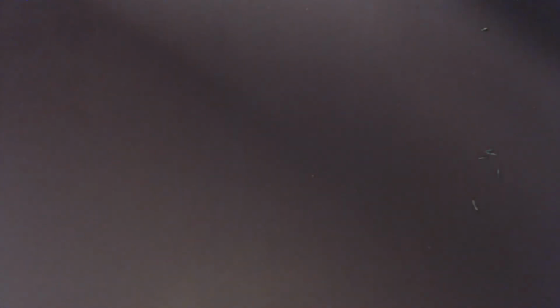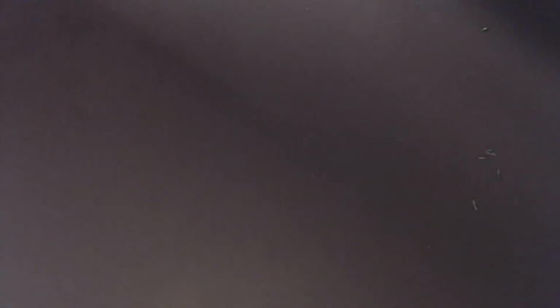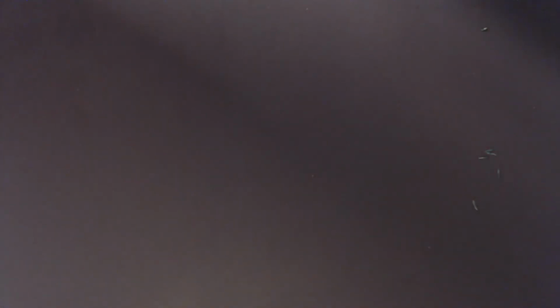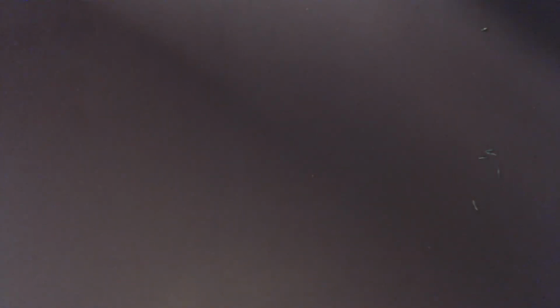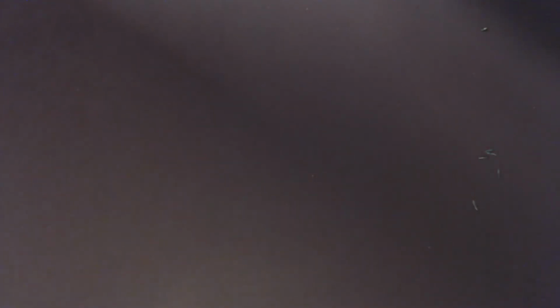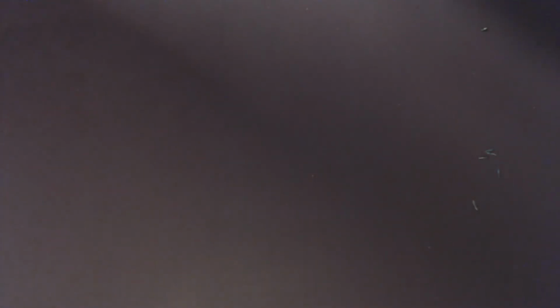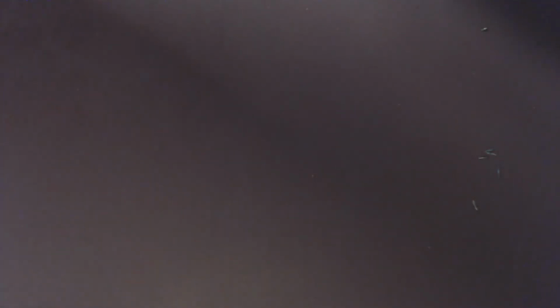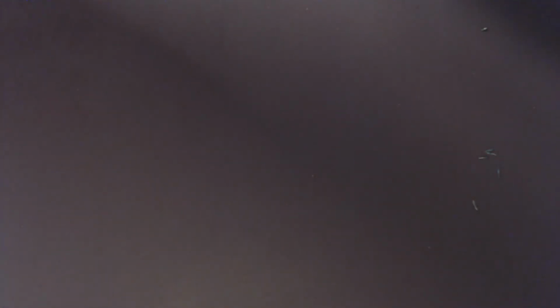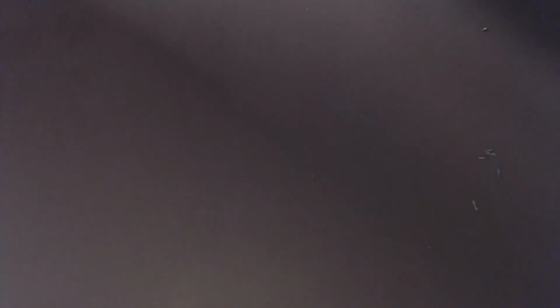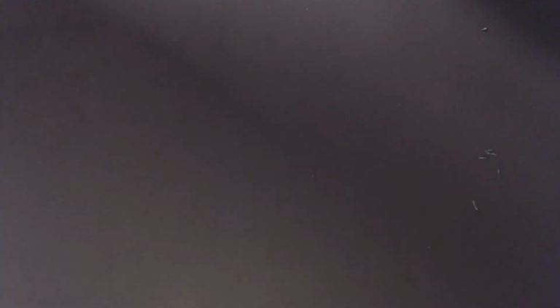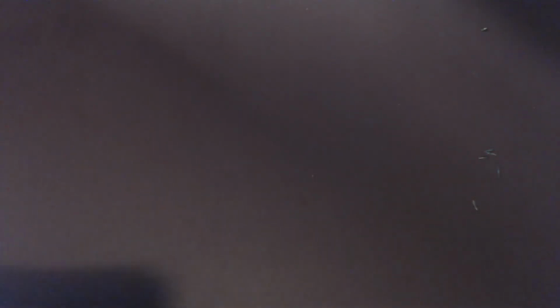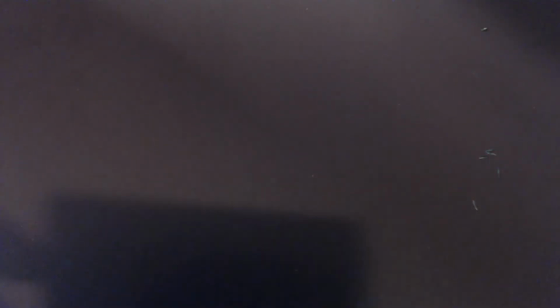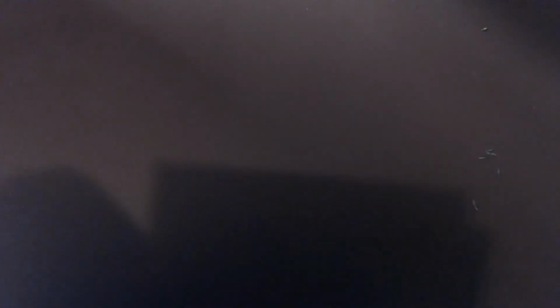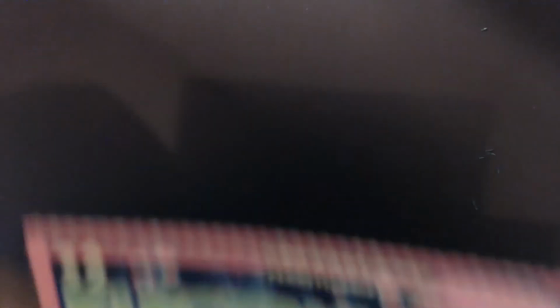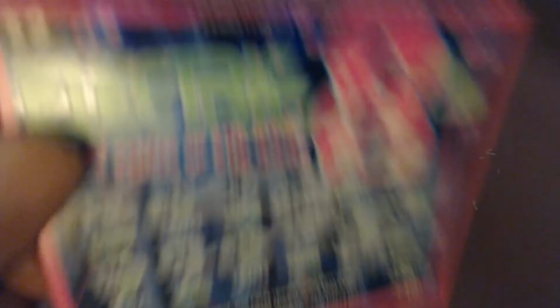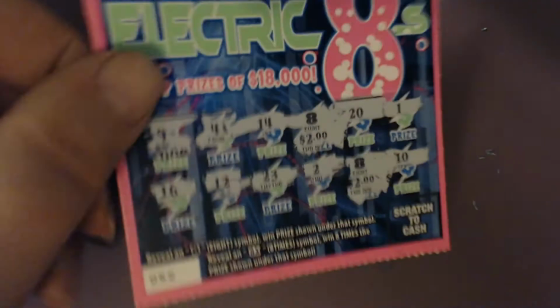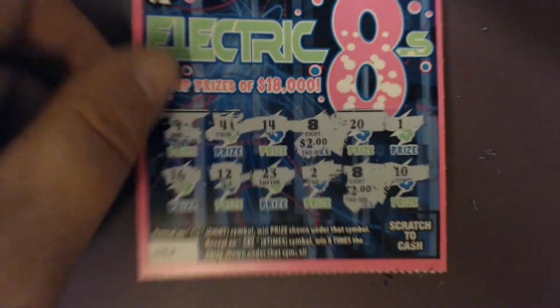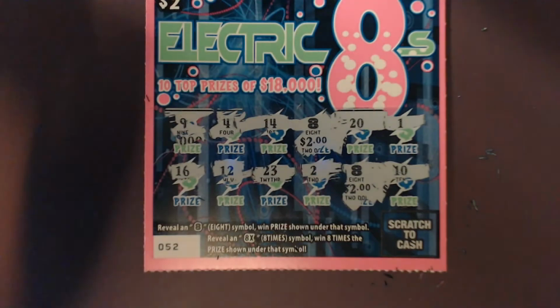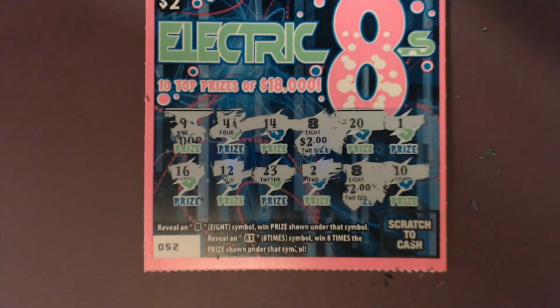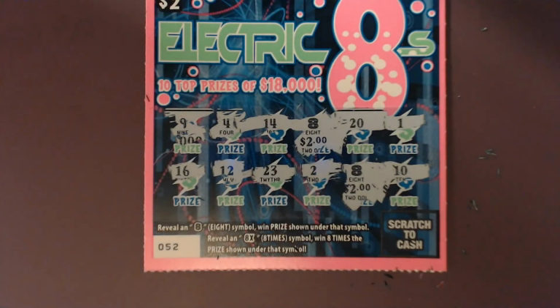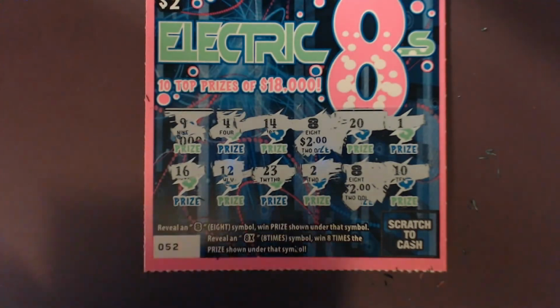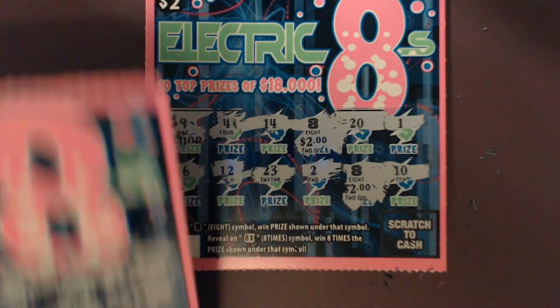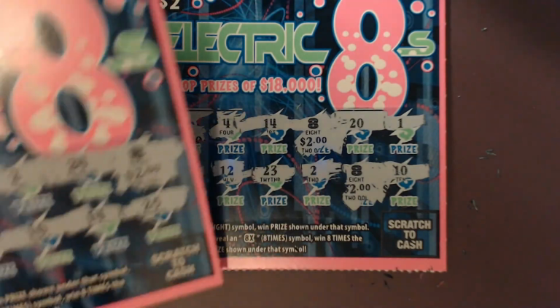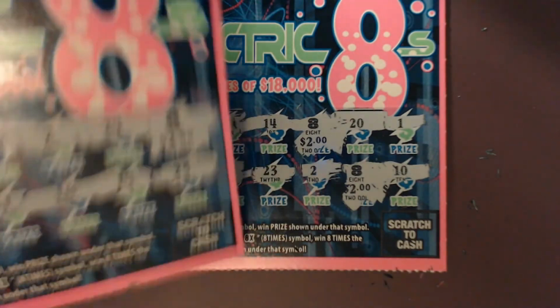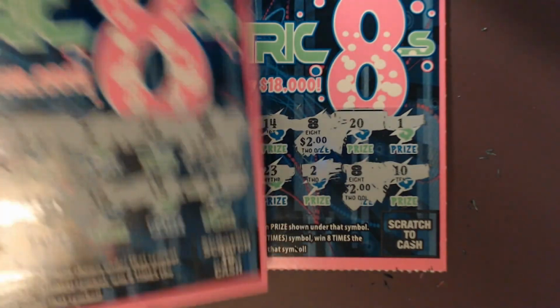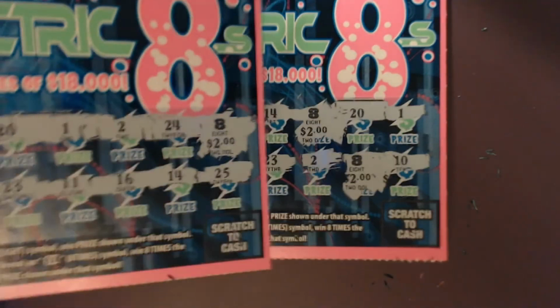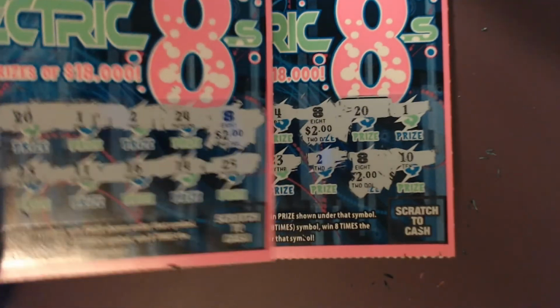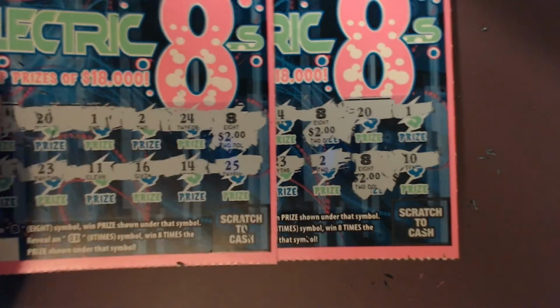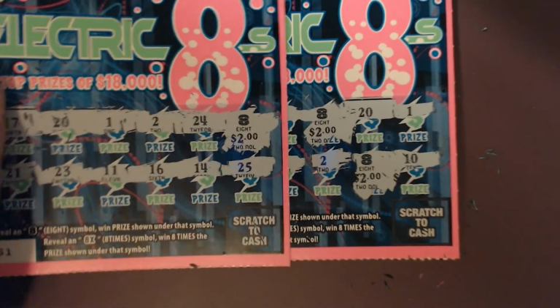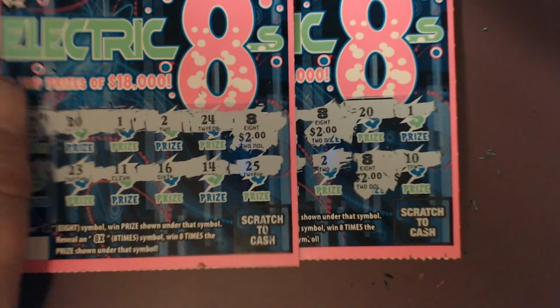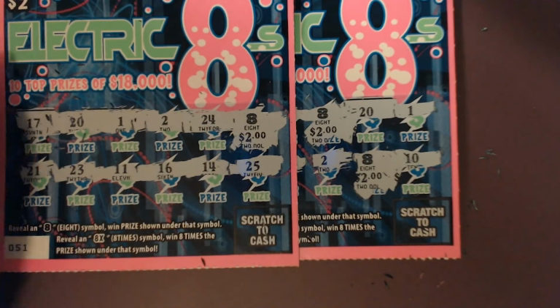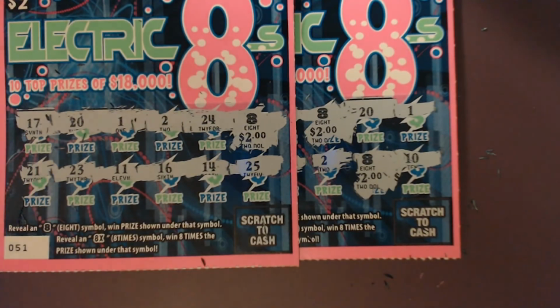So on the $10 session, we get $6 back — a $4 win and a $2 win.